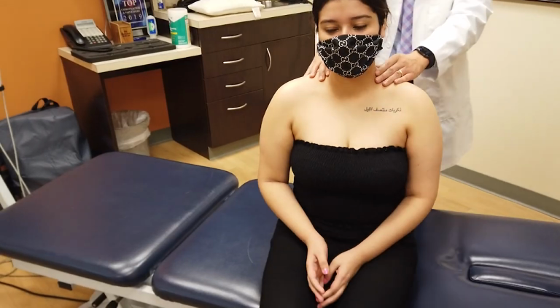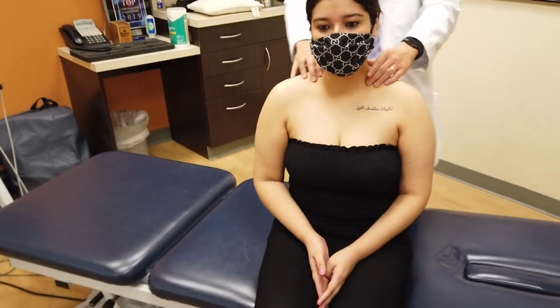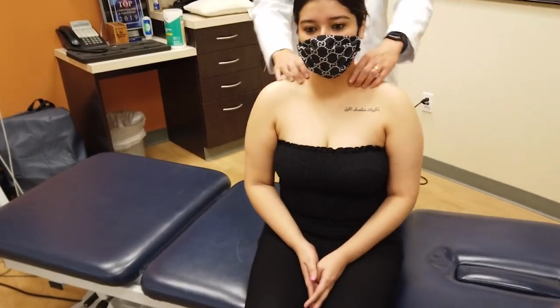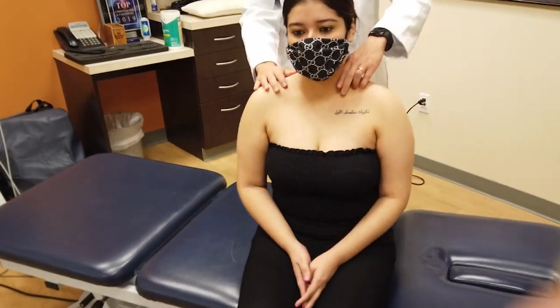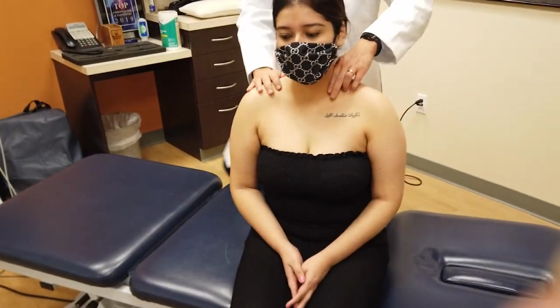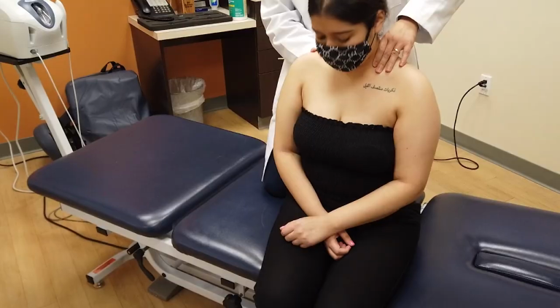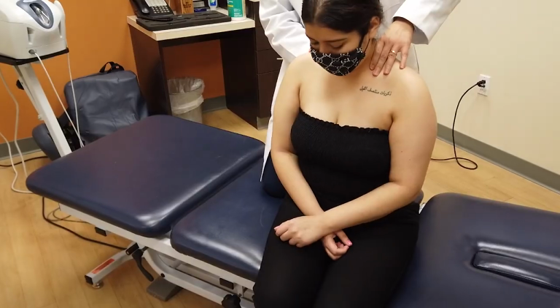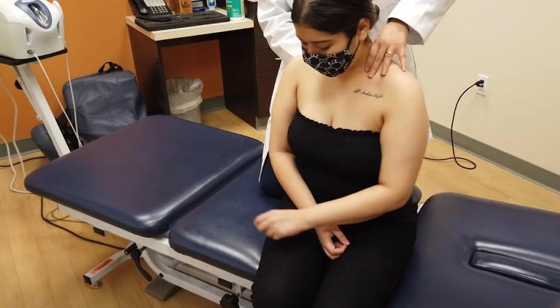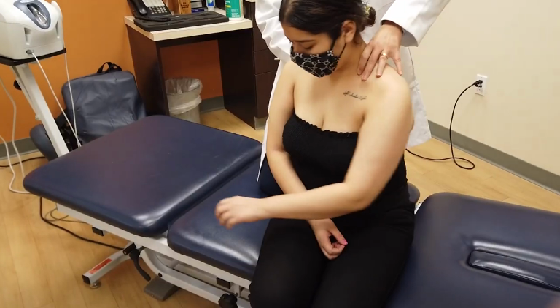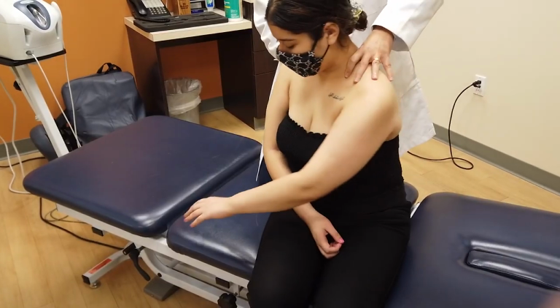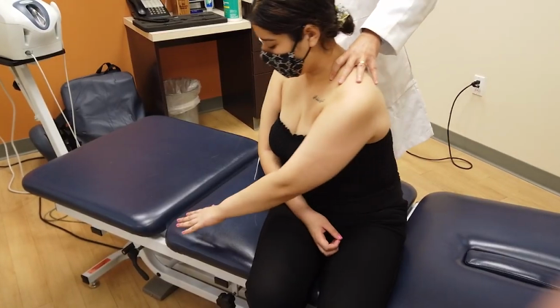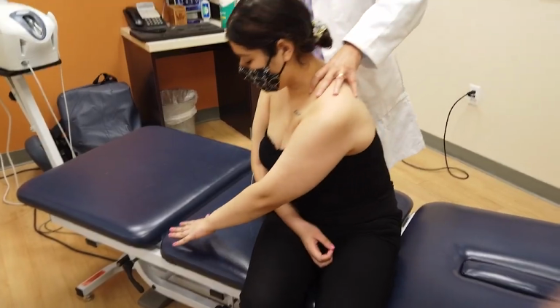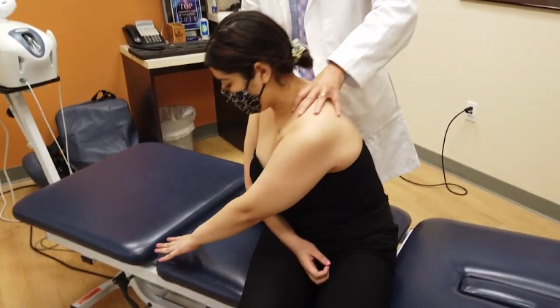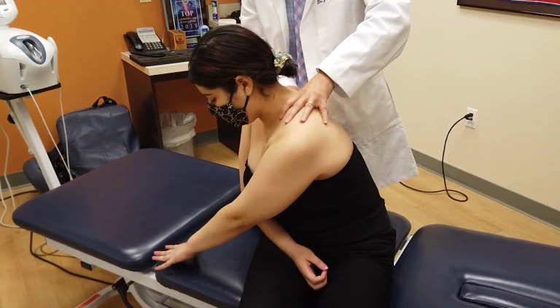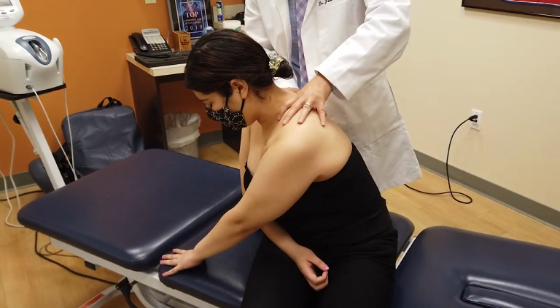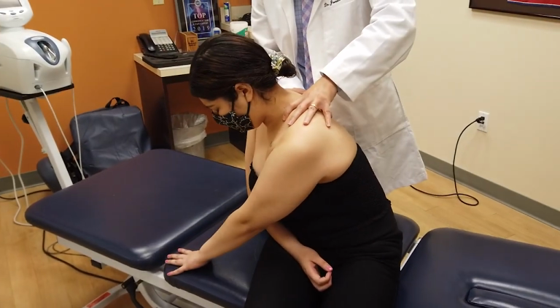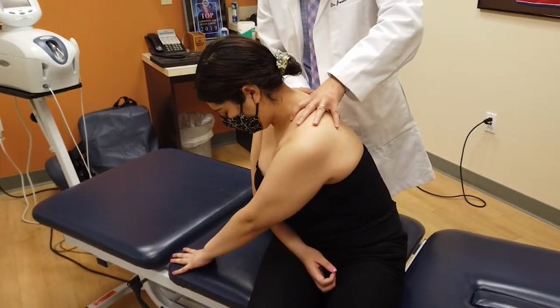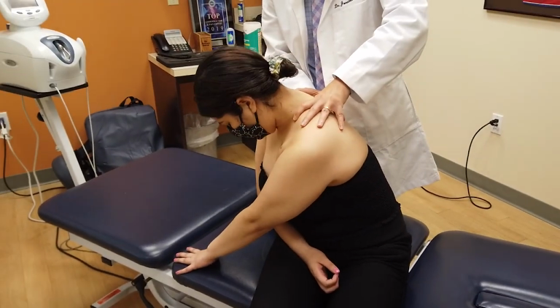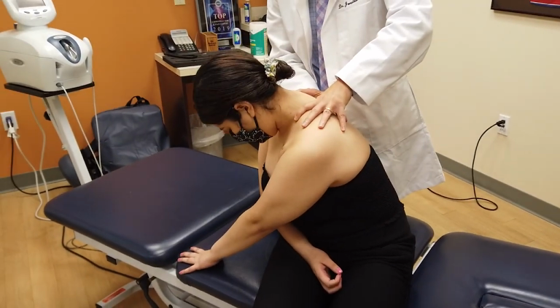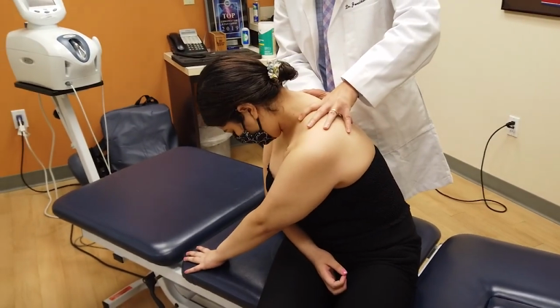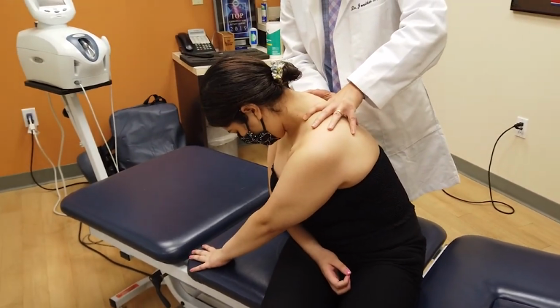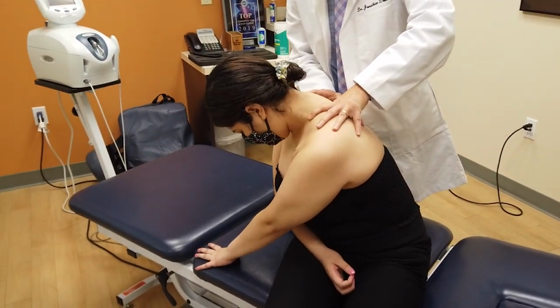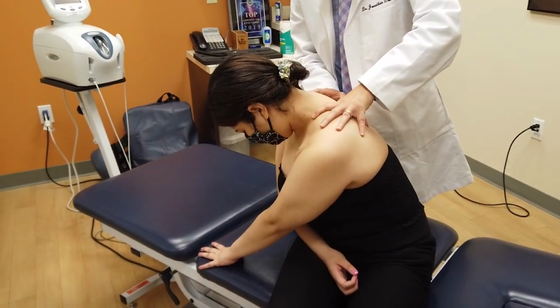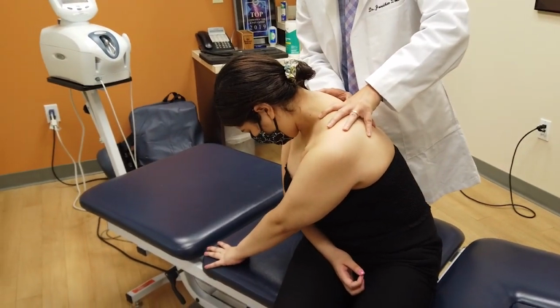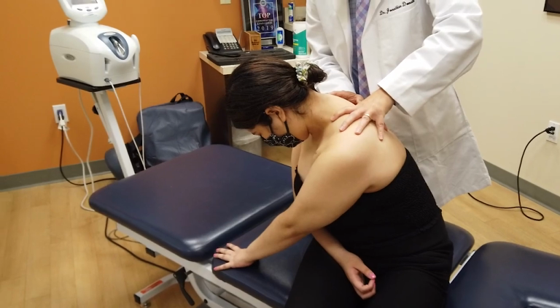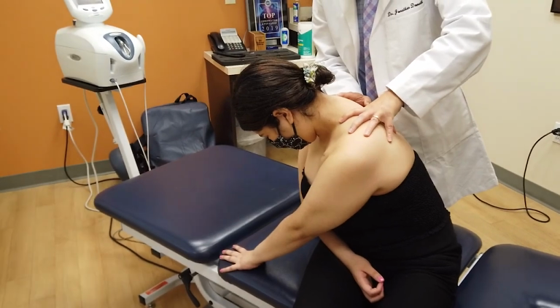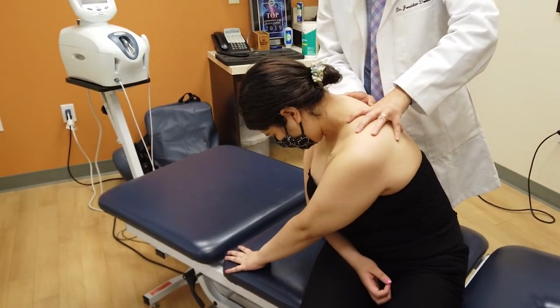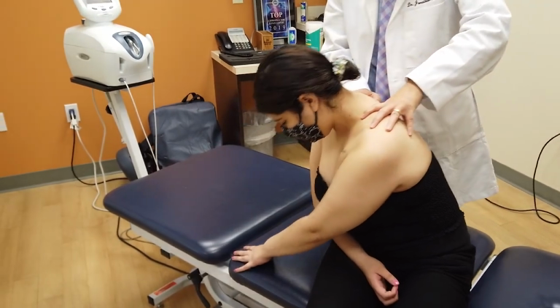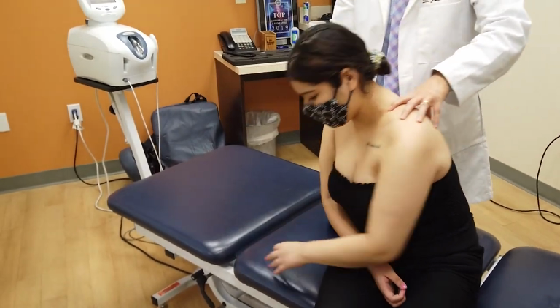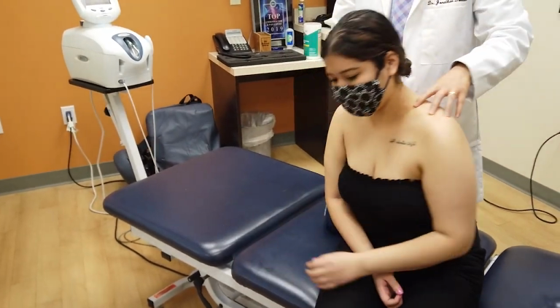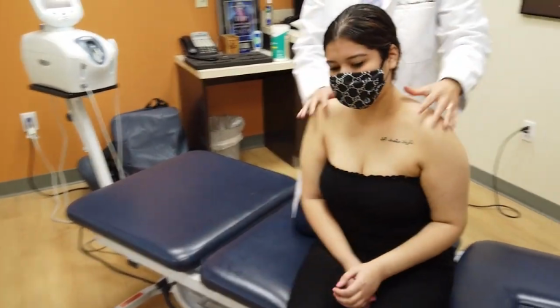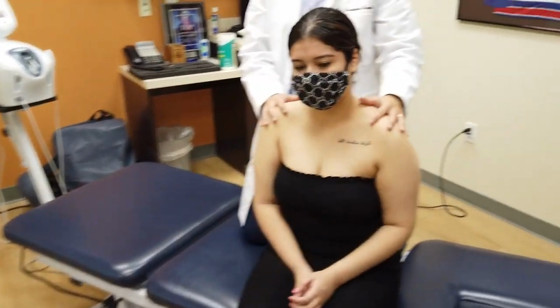Same thing on the other side — reach across, head down more. Good. Neutral.